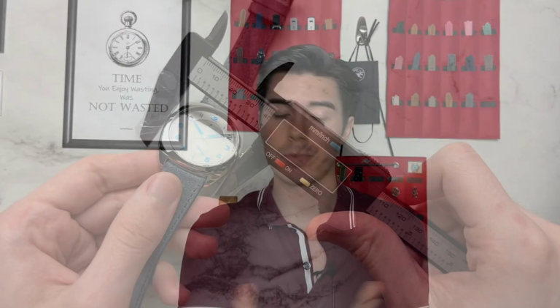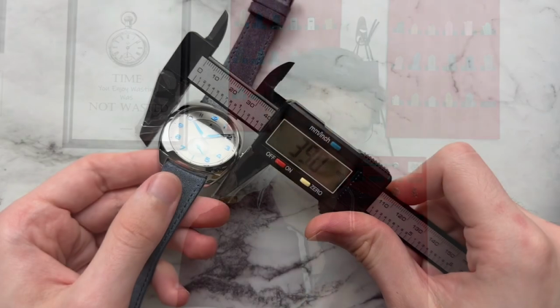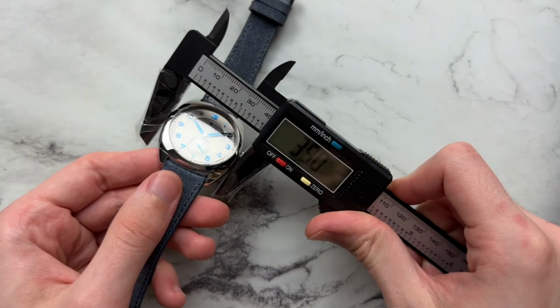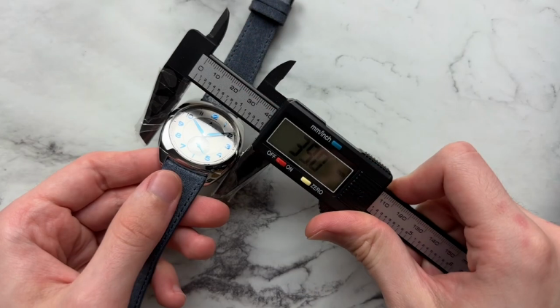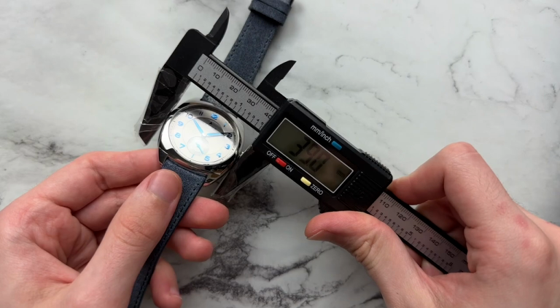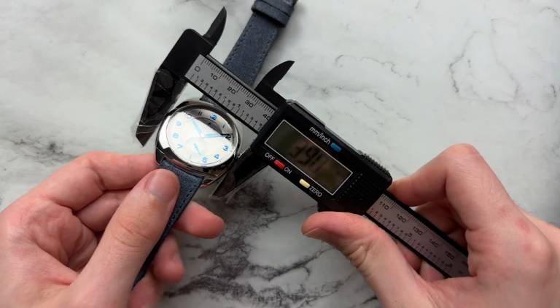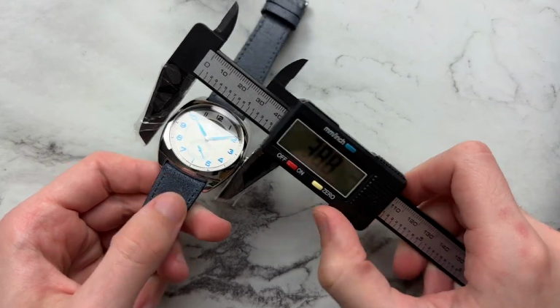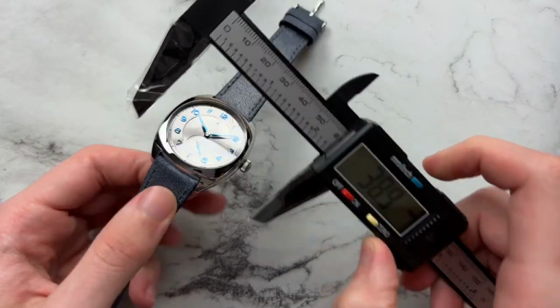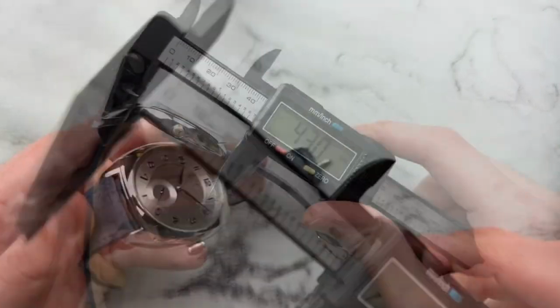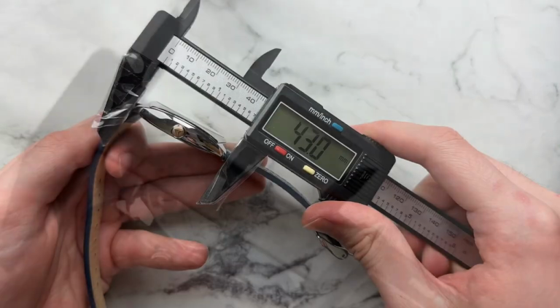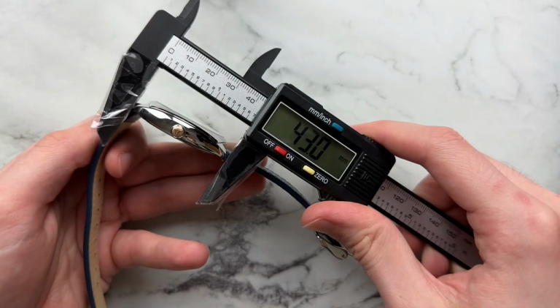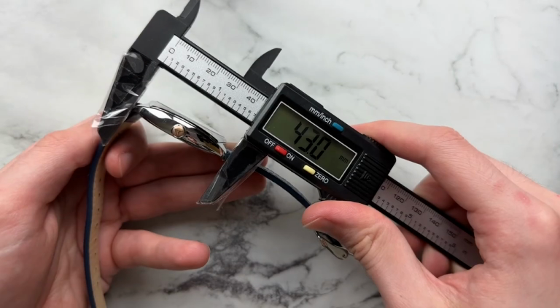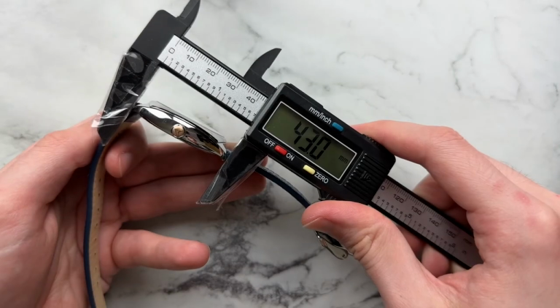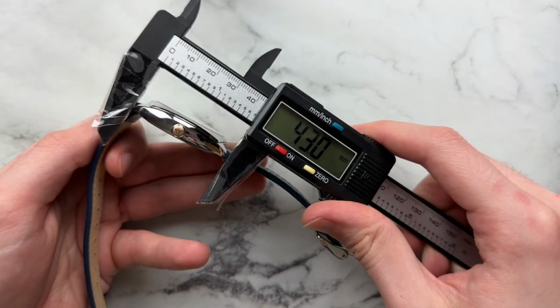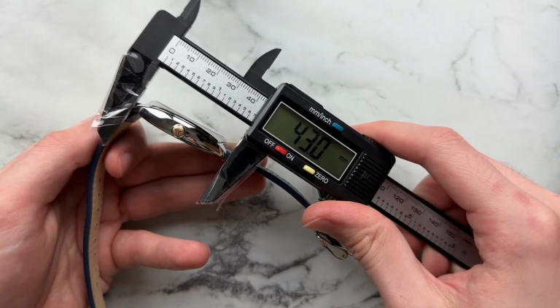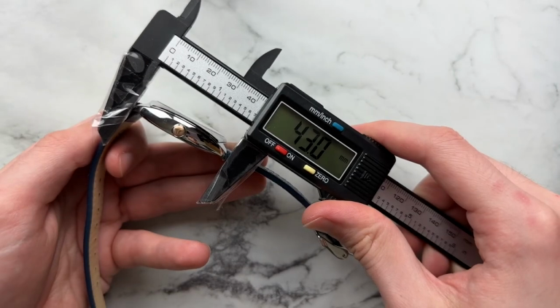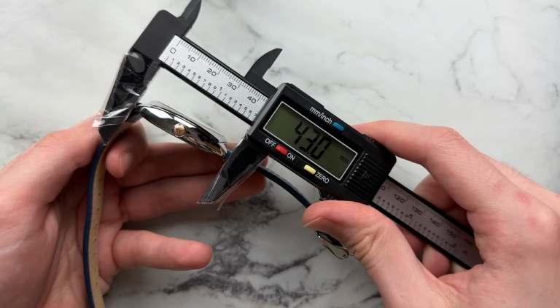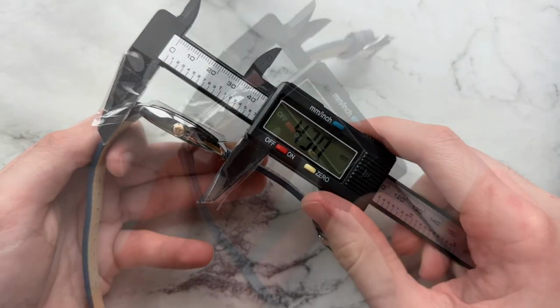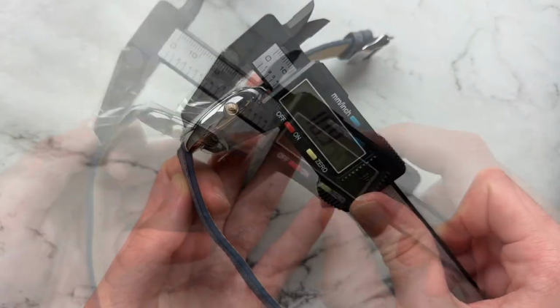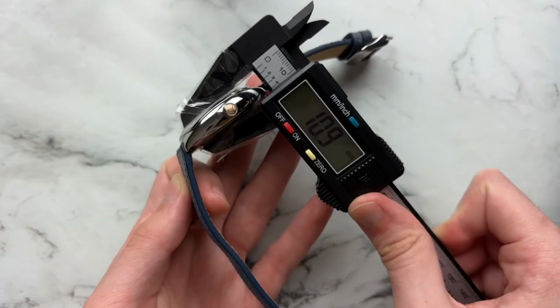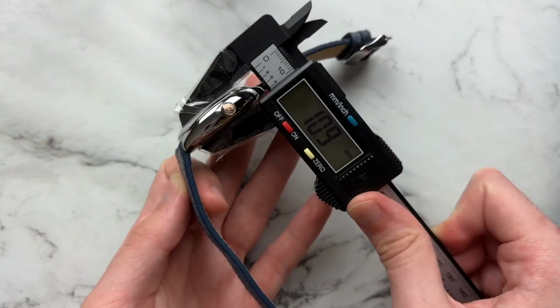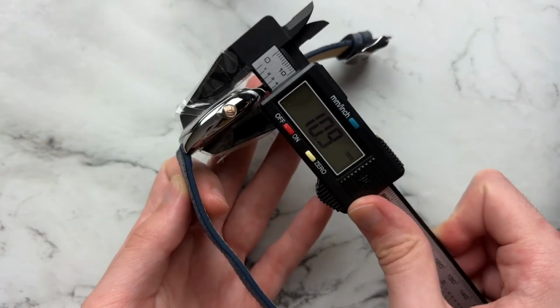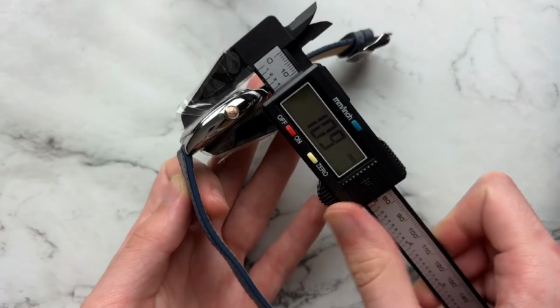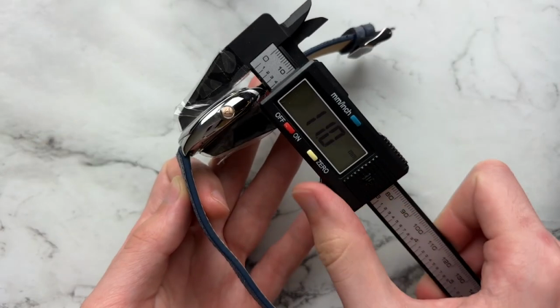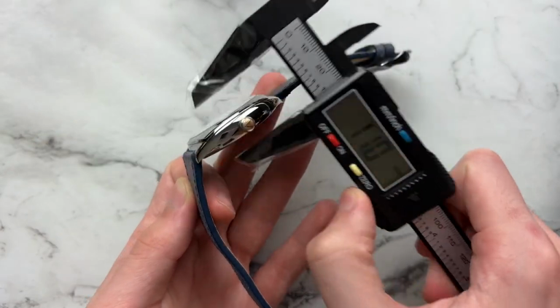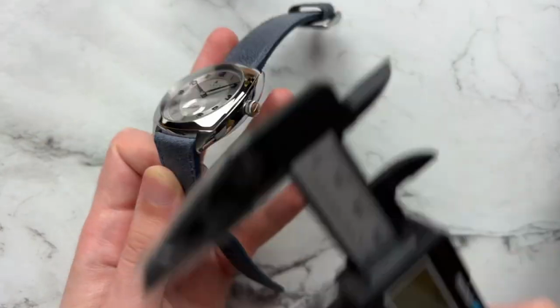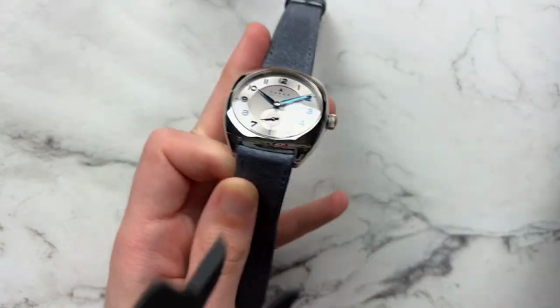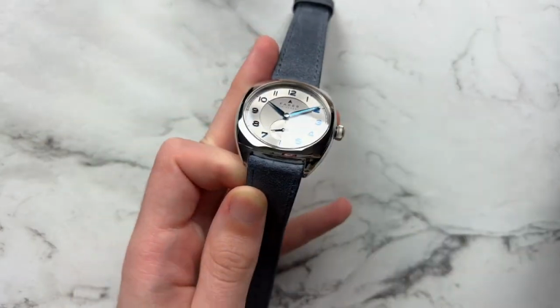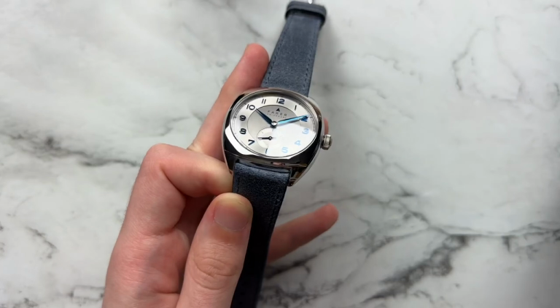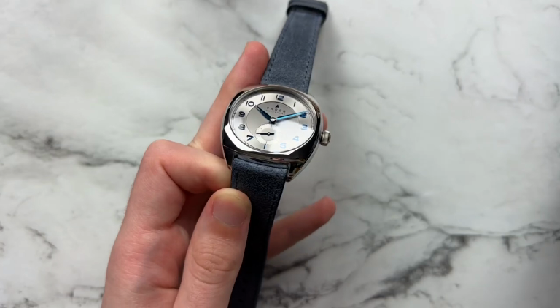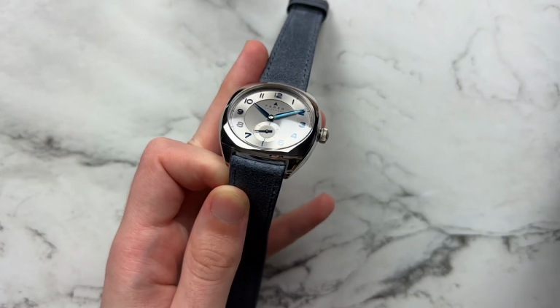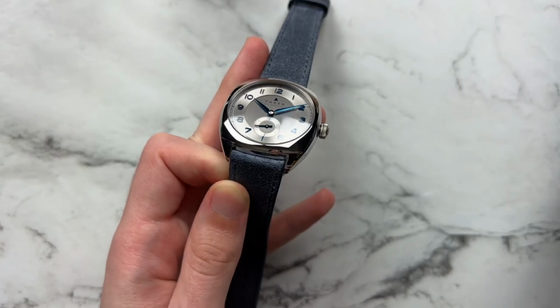We have a diameter of 39 millimeters, lug to lug of about 43 millimeters, a height of 10.9, and a lug width of 20 millimeters.